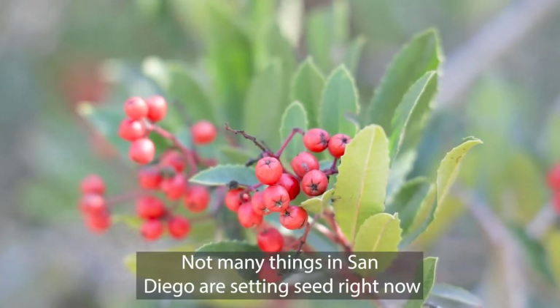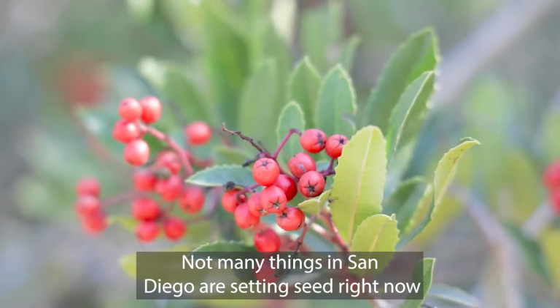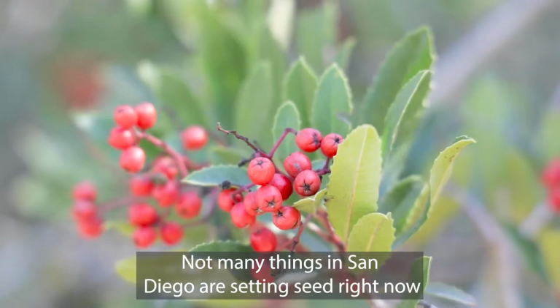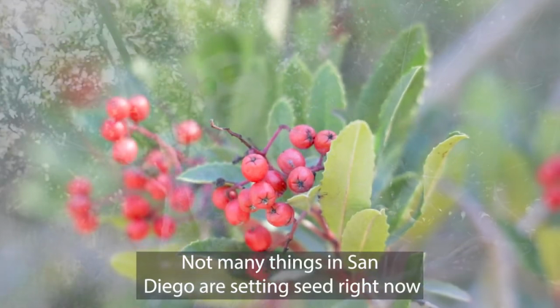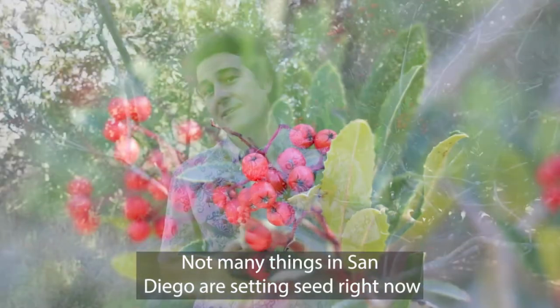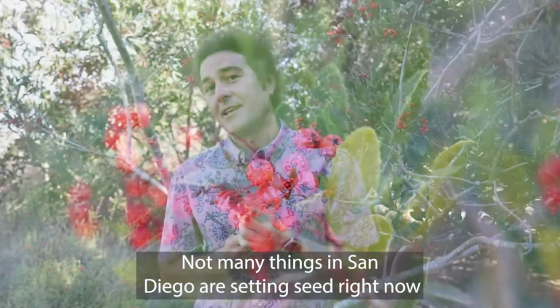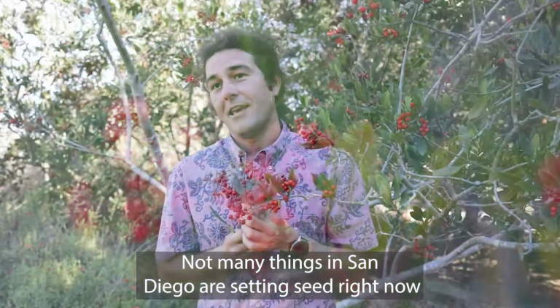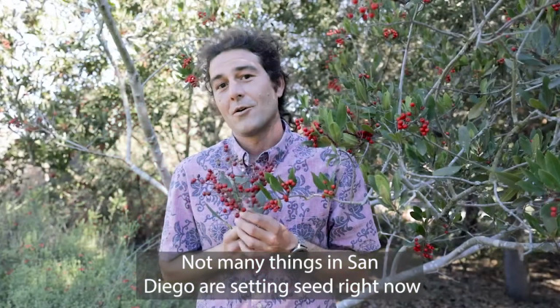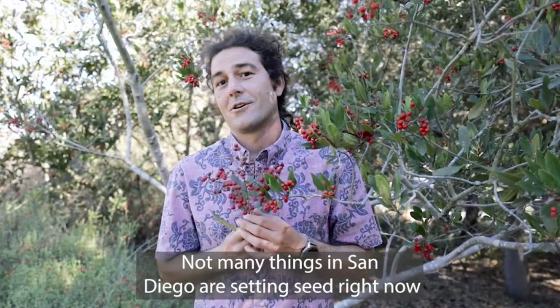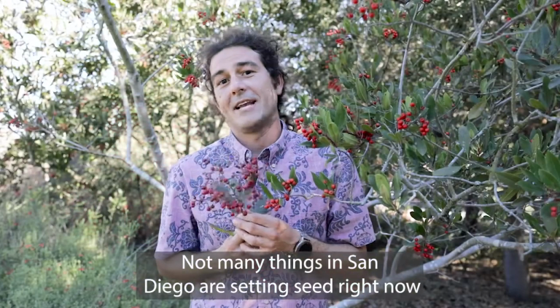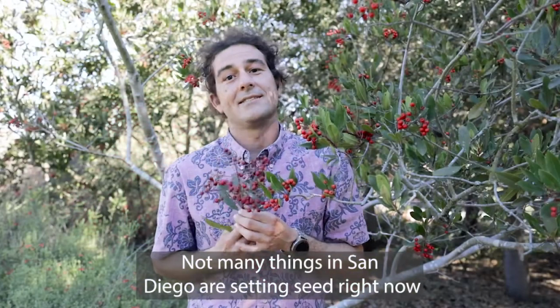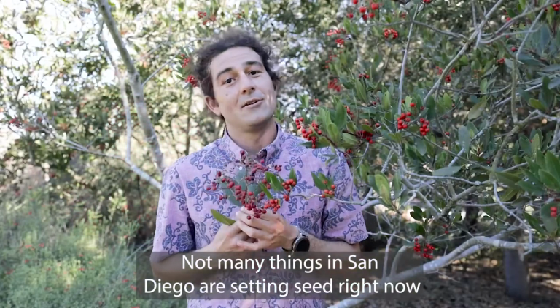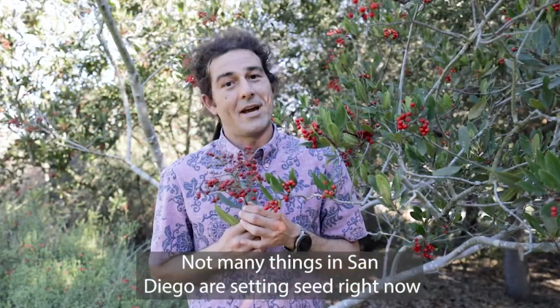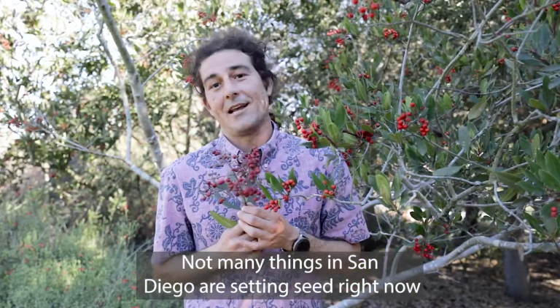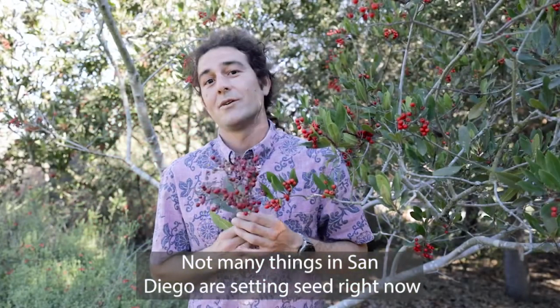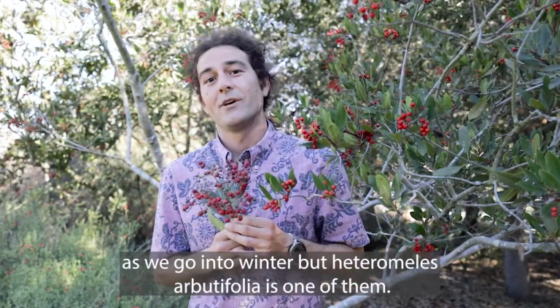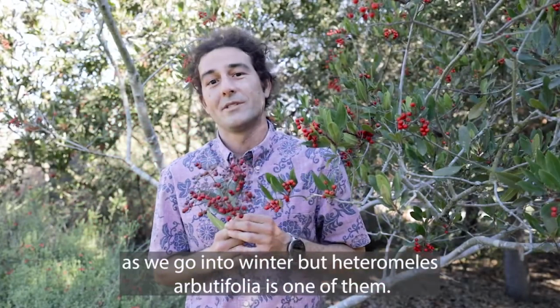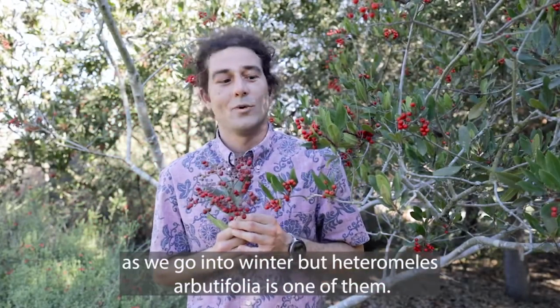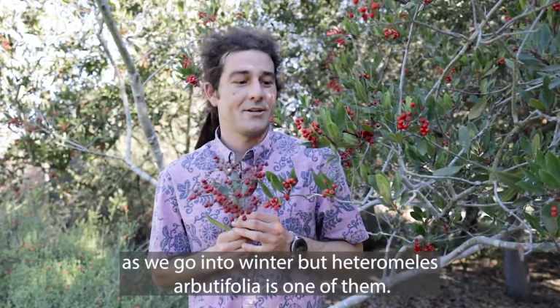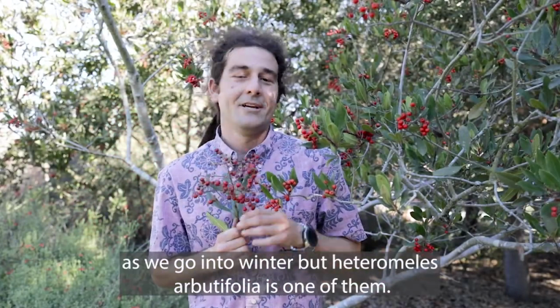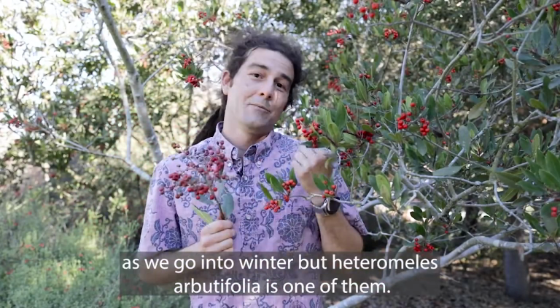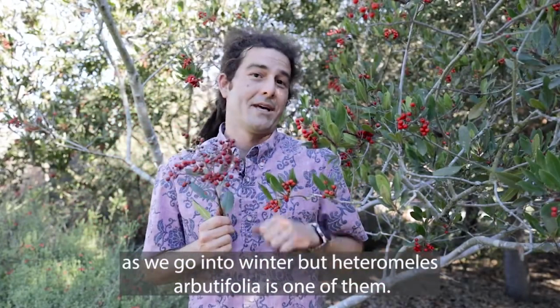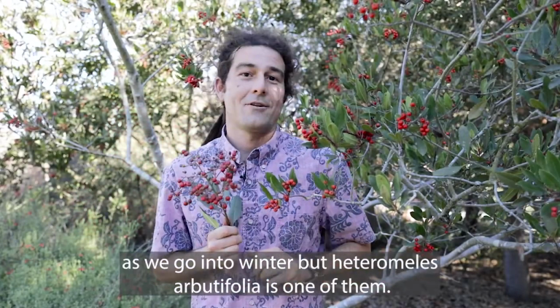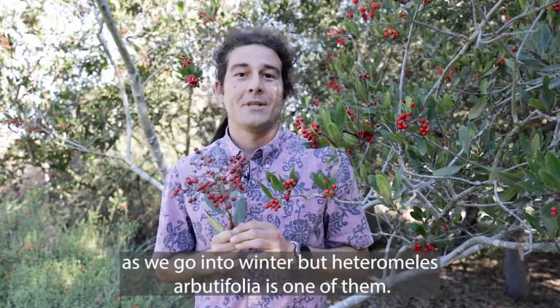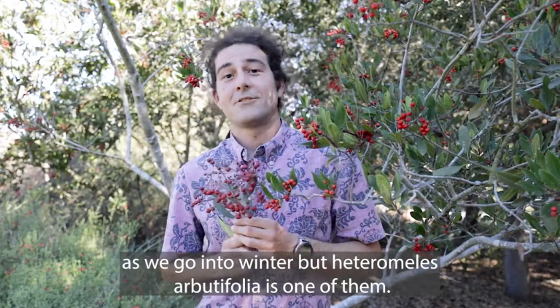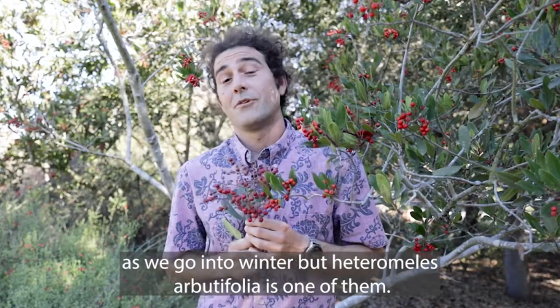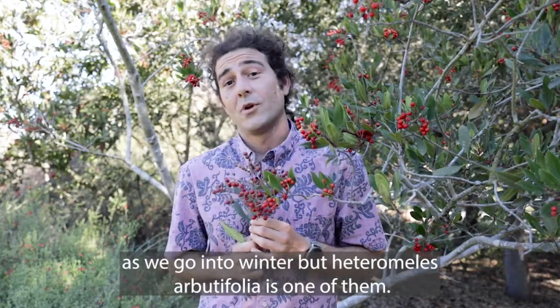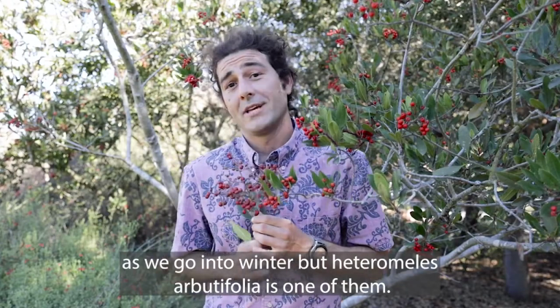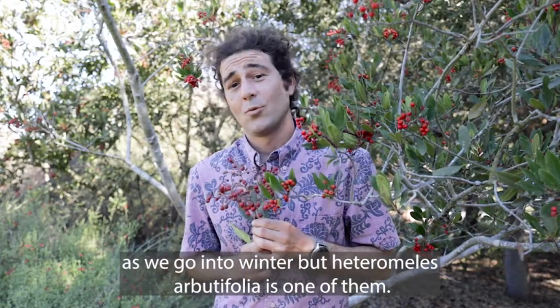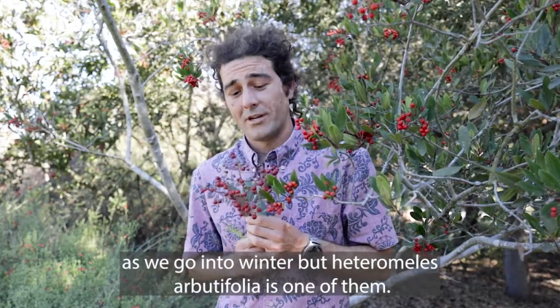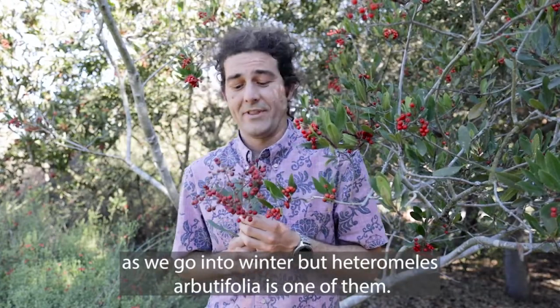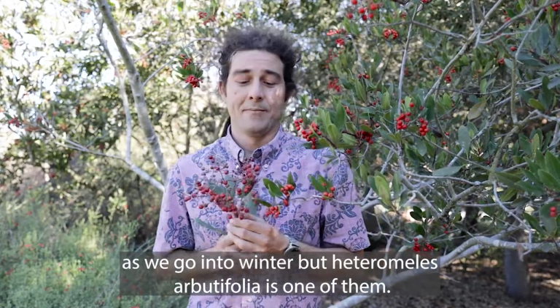Not many things in San Diego are setting seed right now as we go into winter, but Heteromeles arbutifolia is one of them.